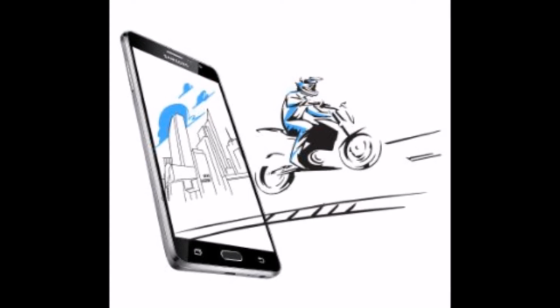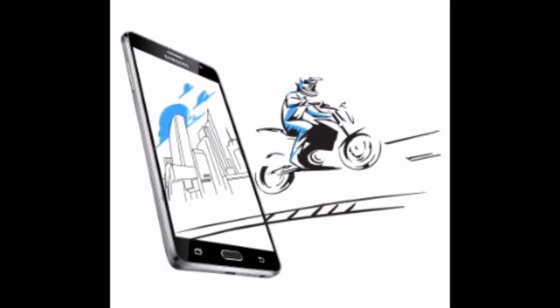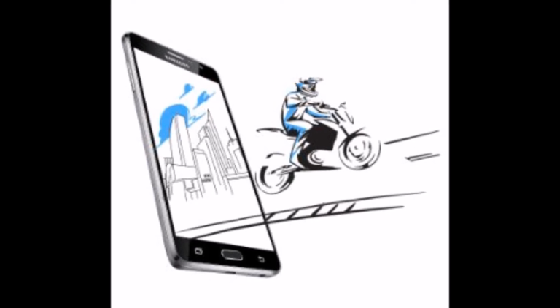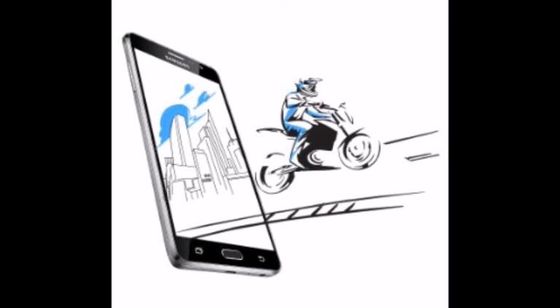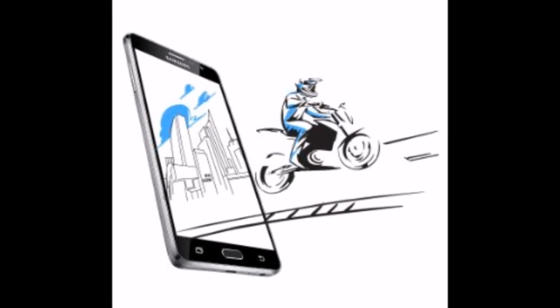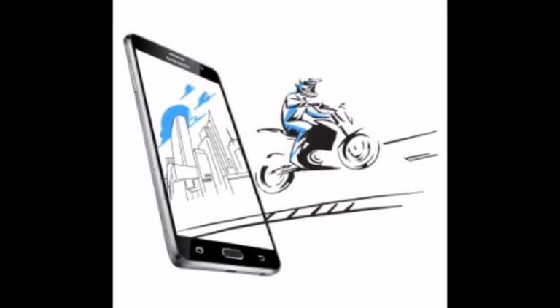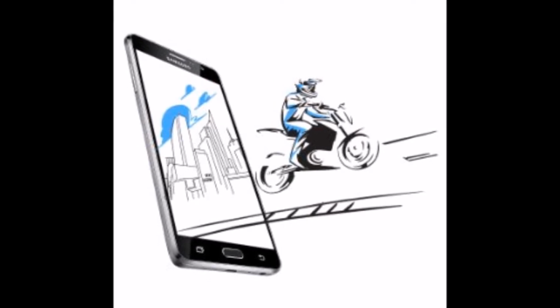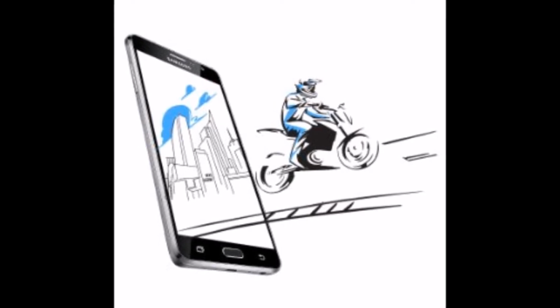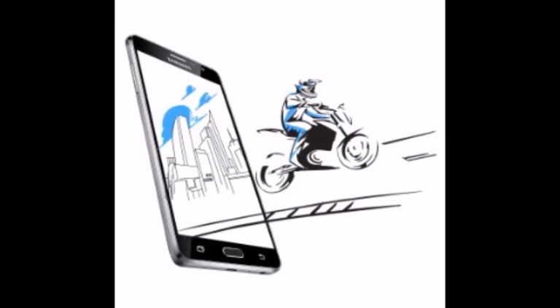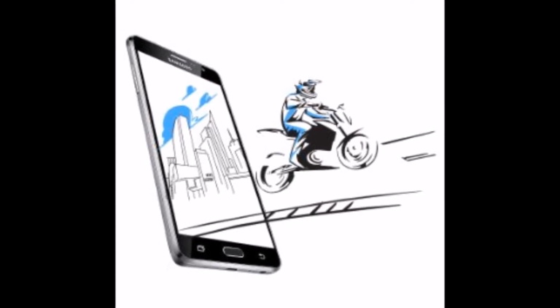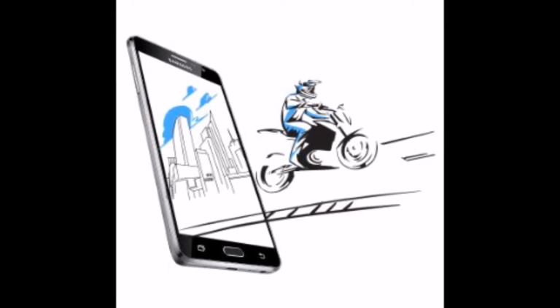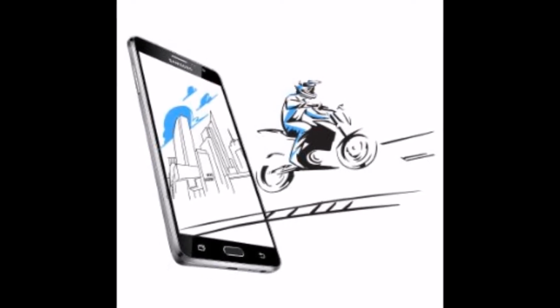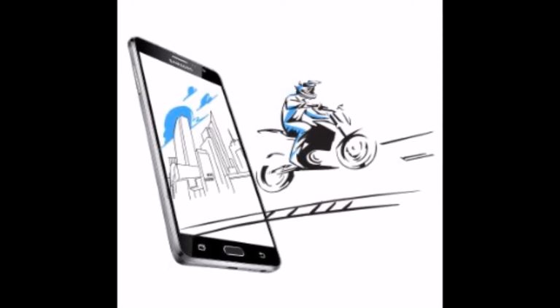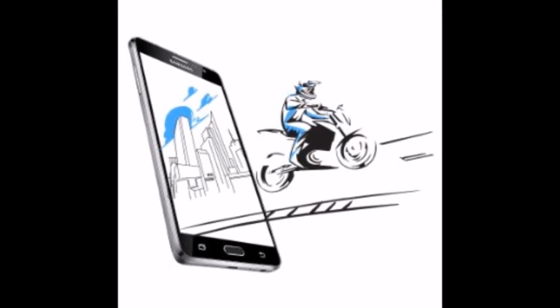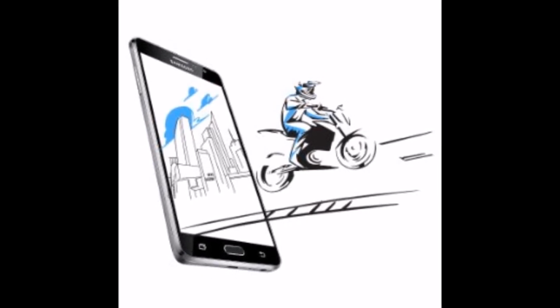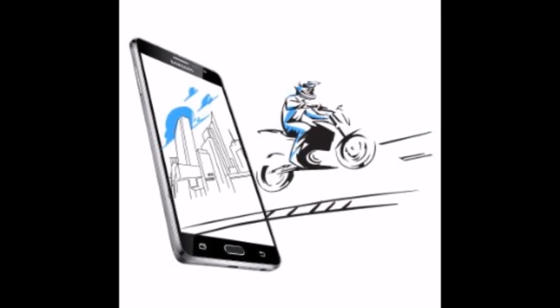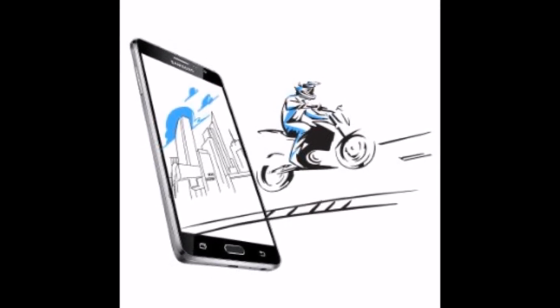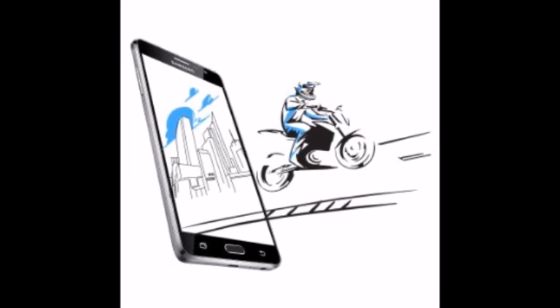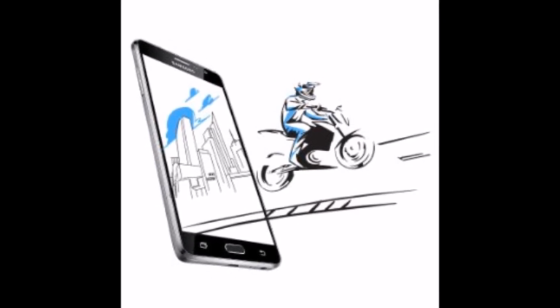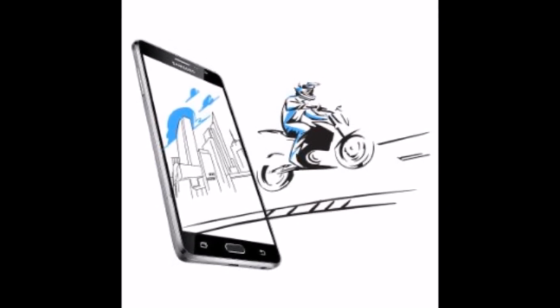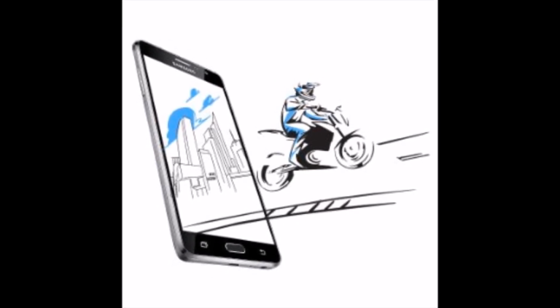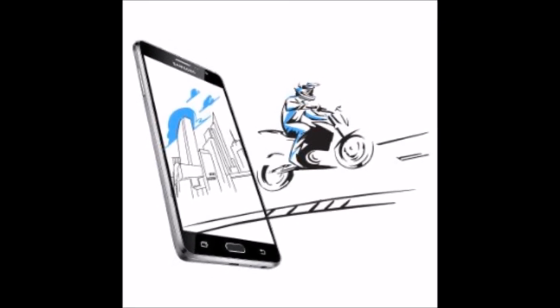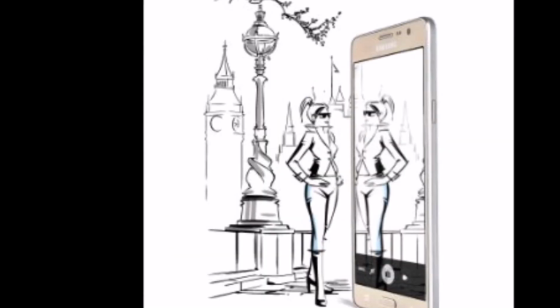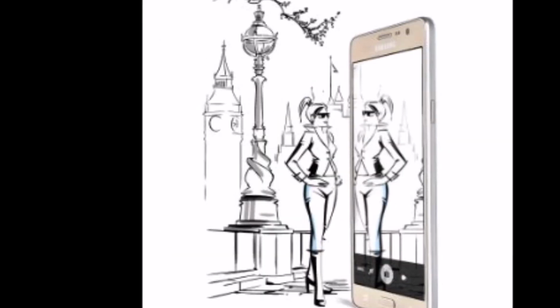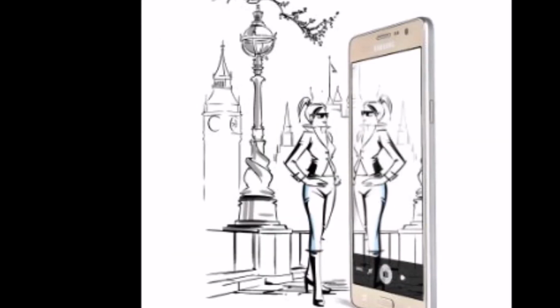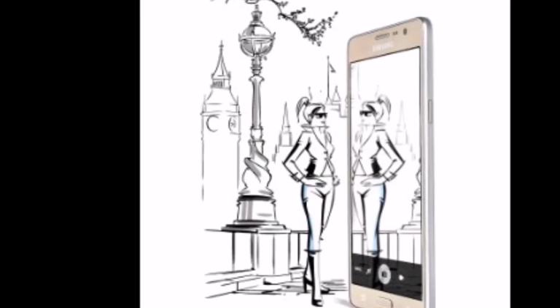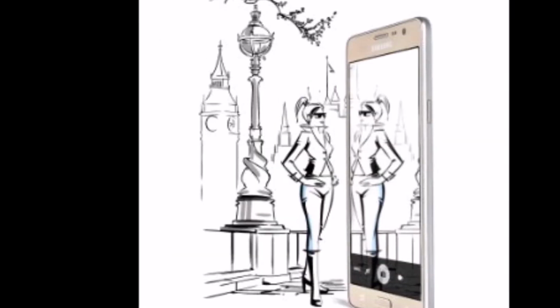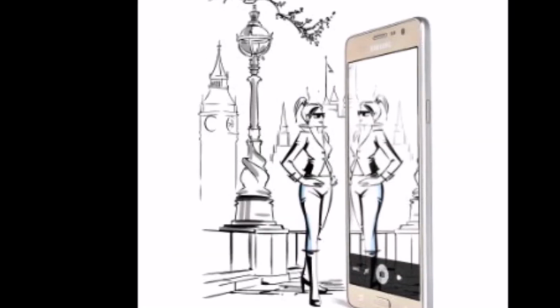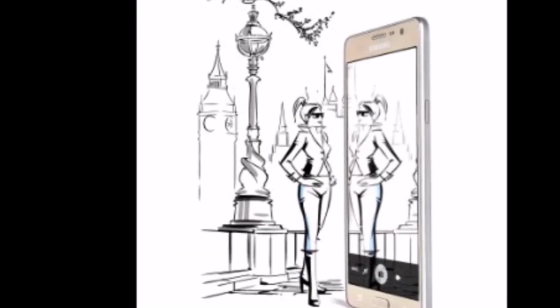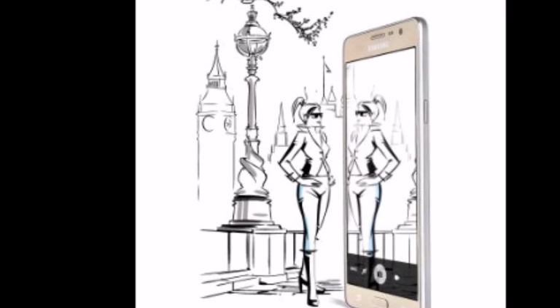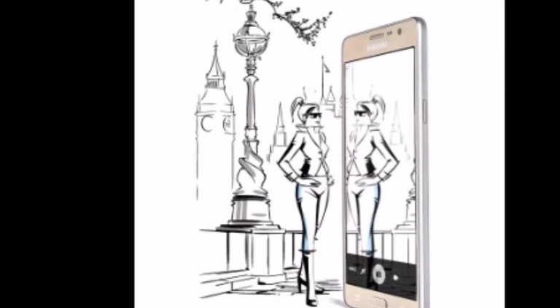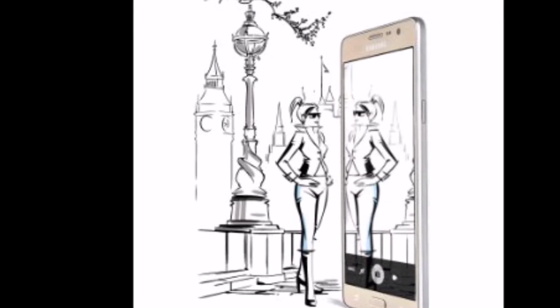Camera. The quick-launch camera feature makes sure that you never miss a beautiful moment.